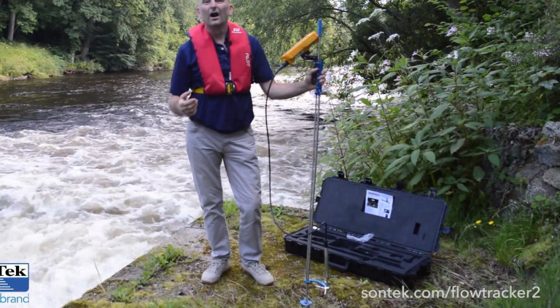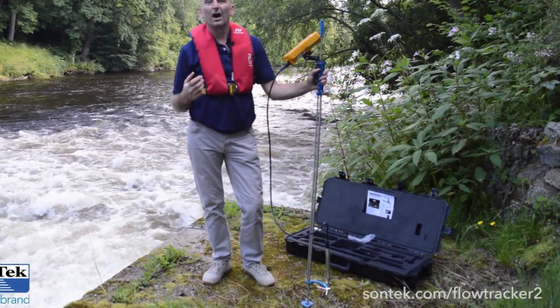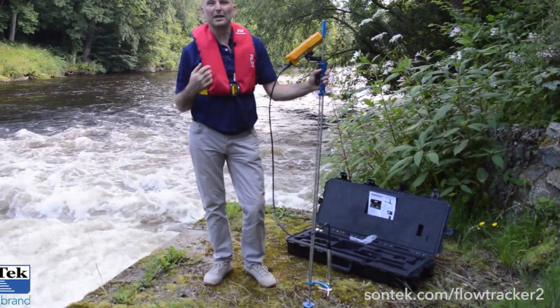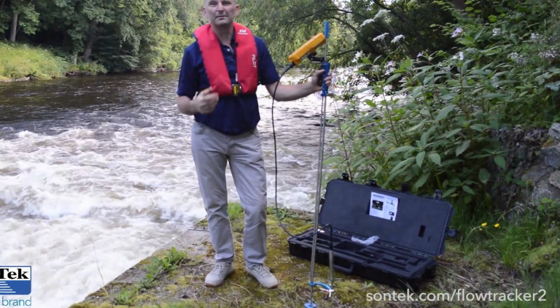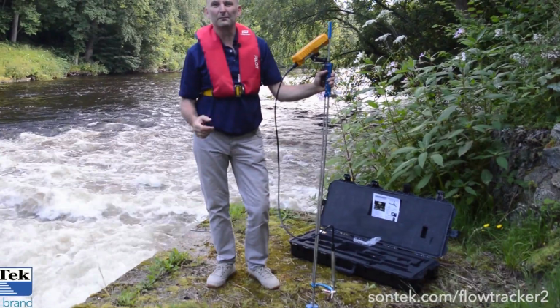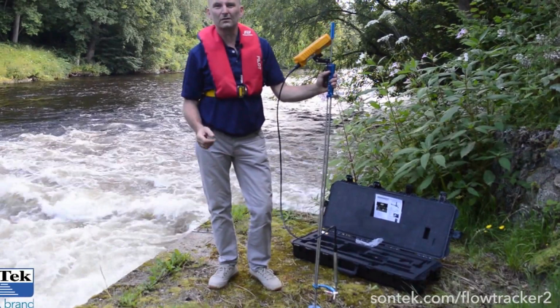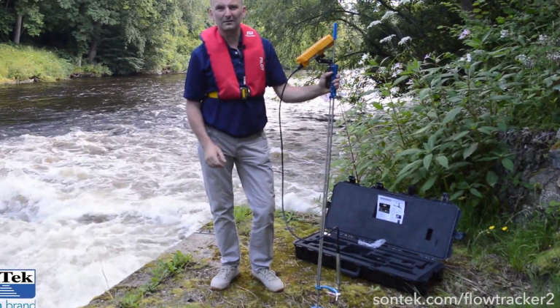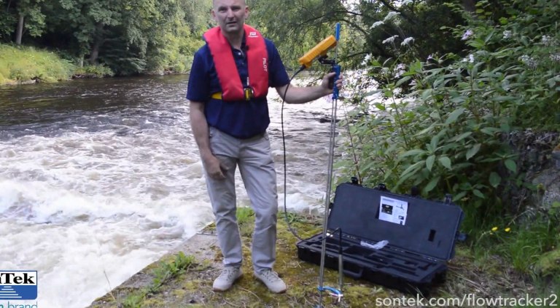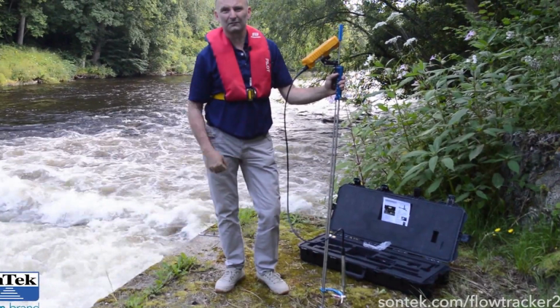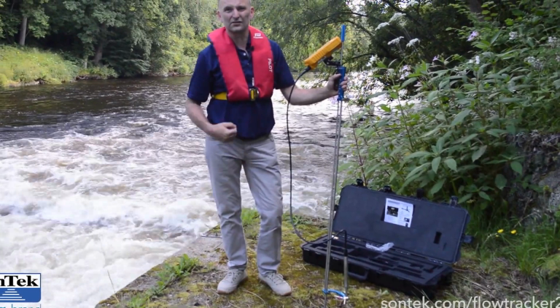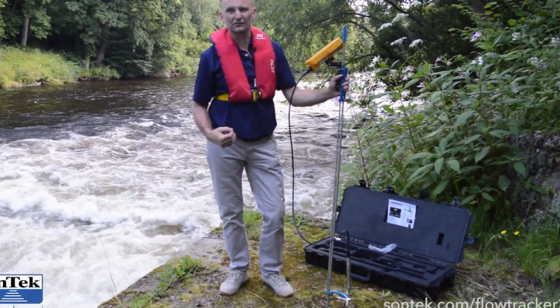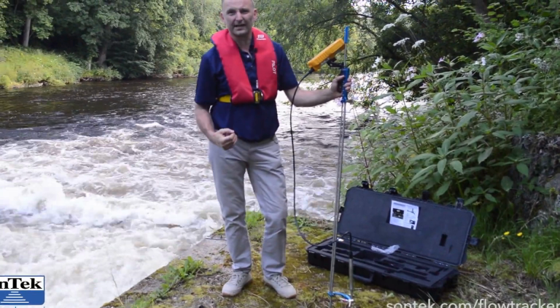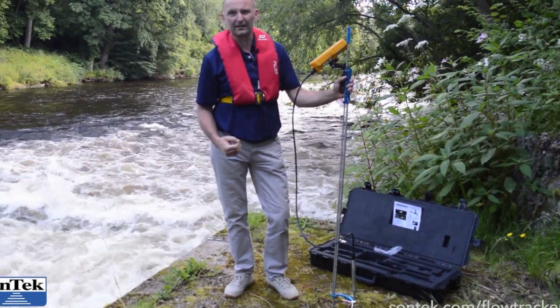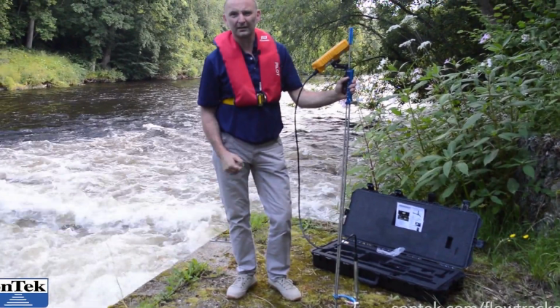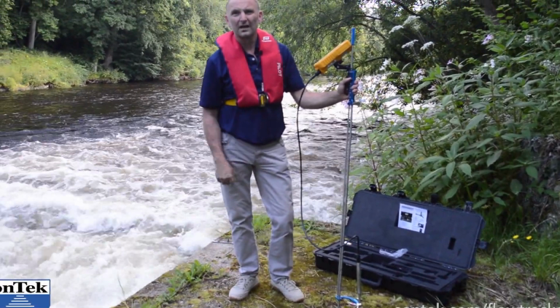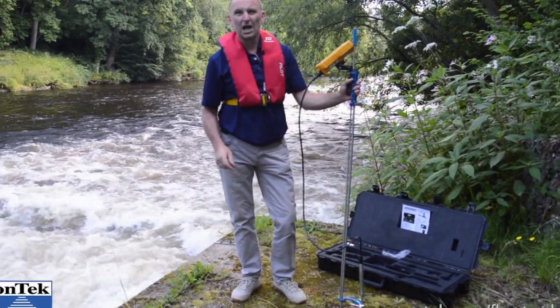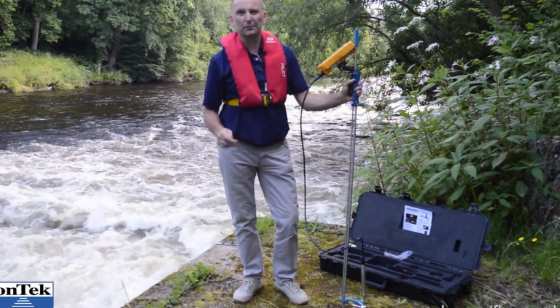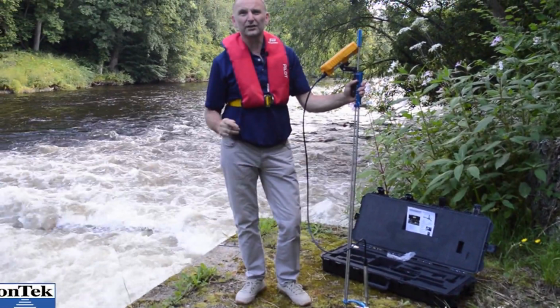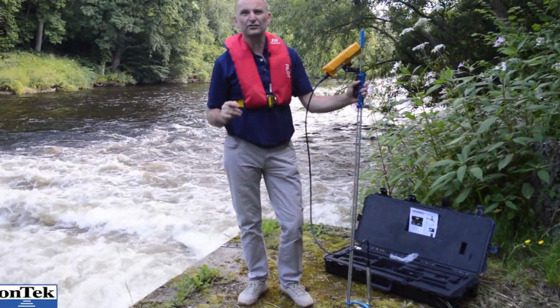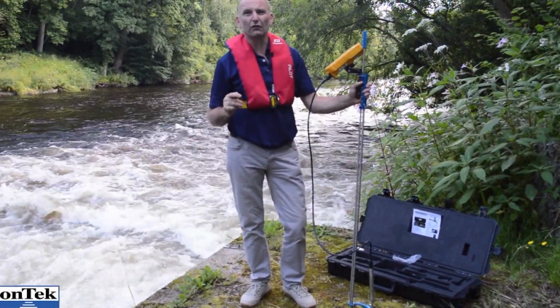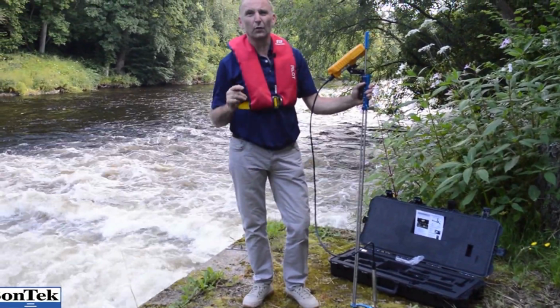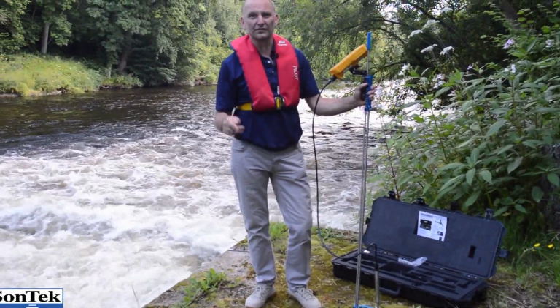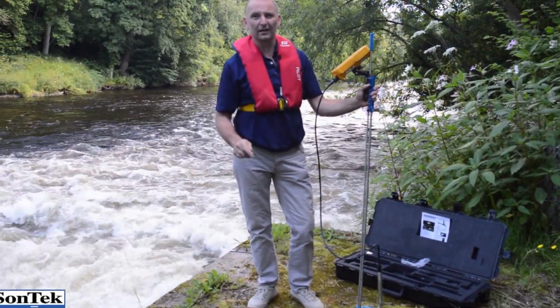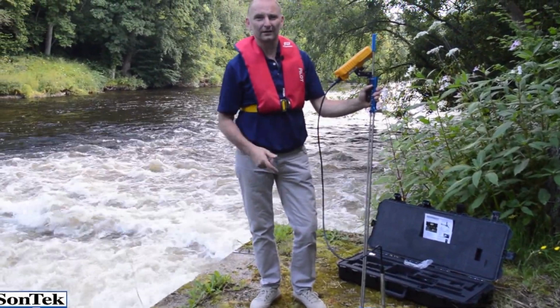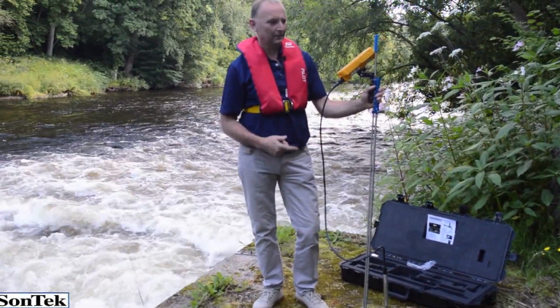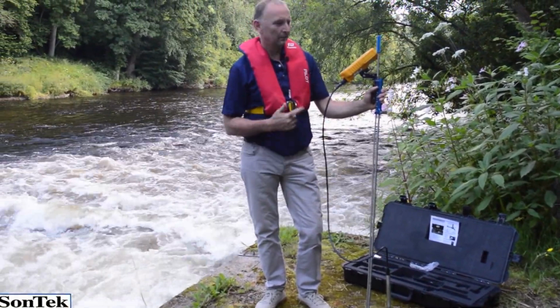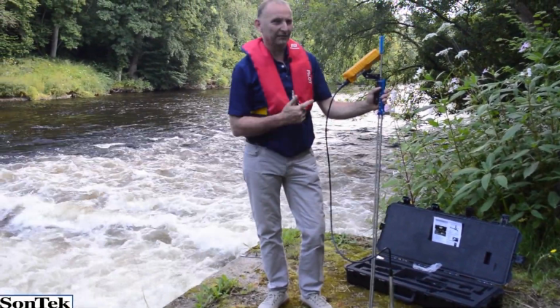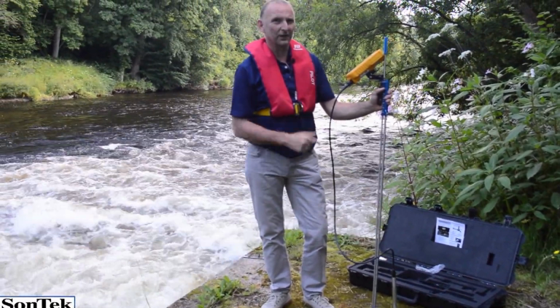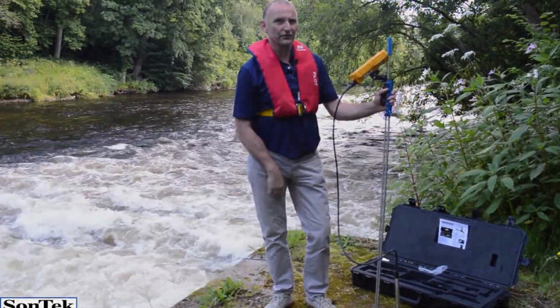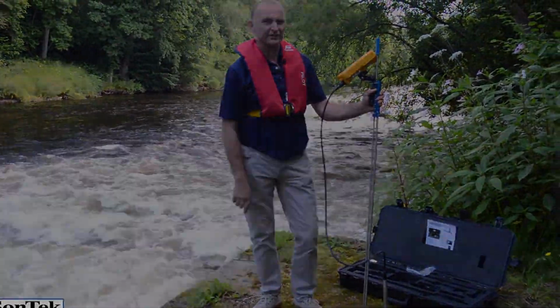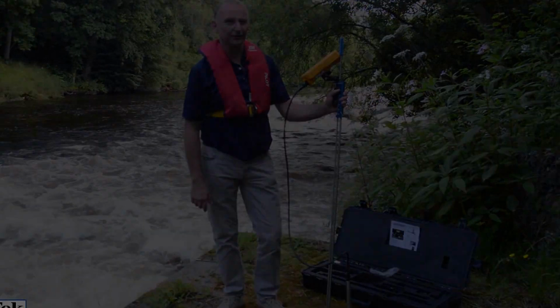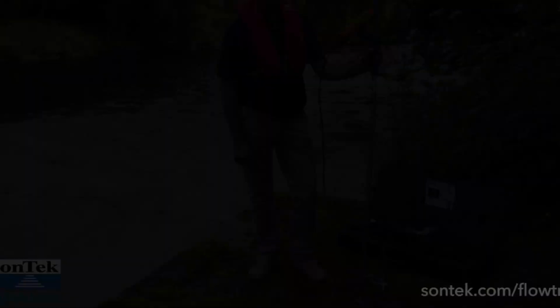I'm Lee Pimble from Sontex, helping you solve water with the FlowTracker 2.